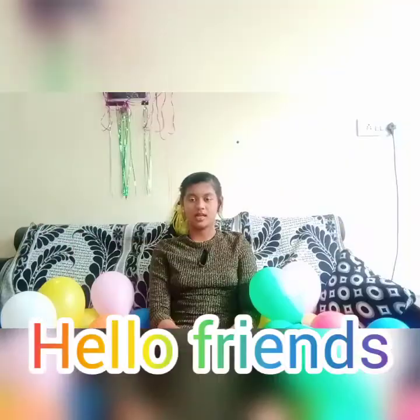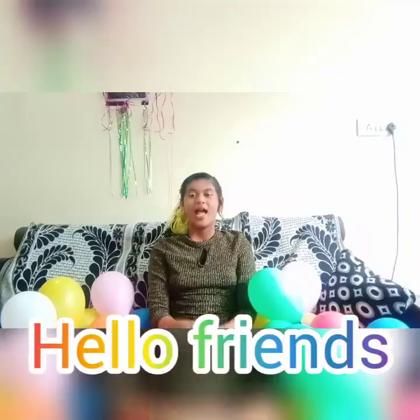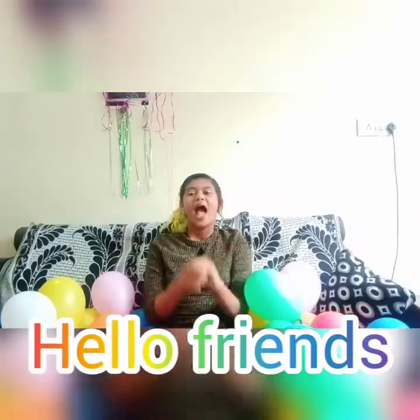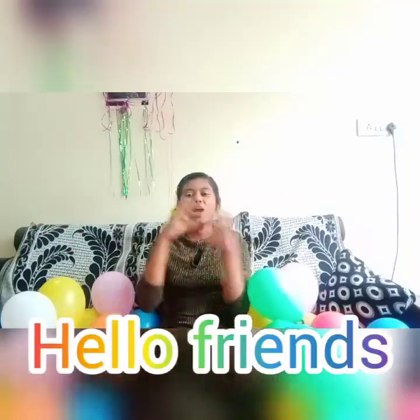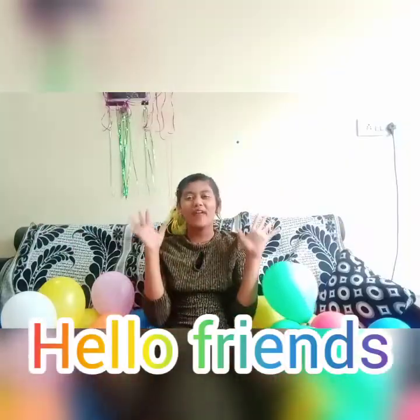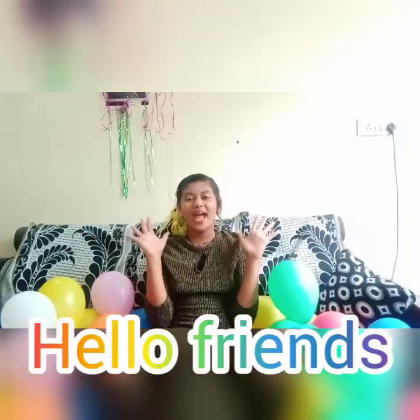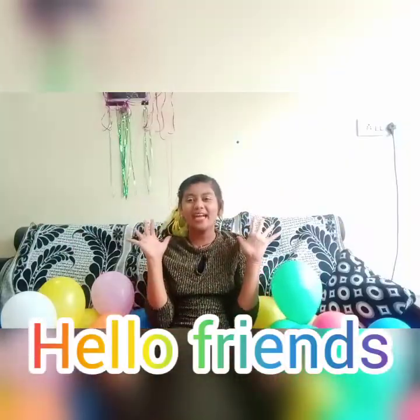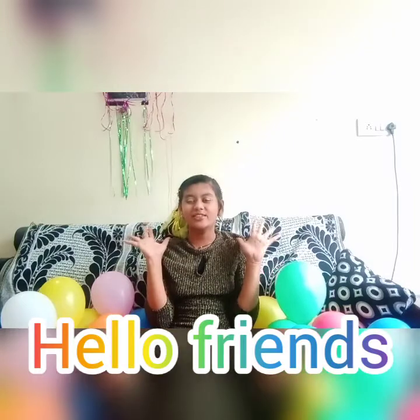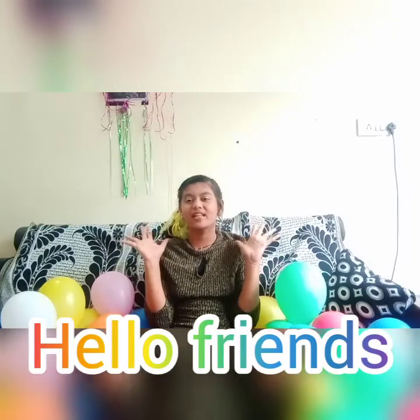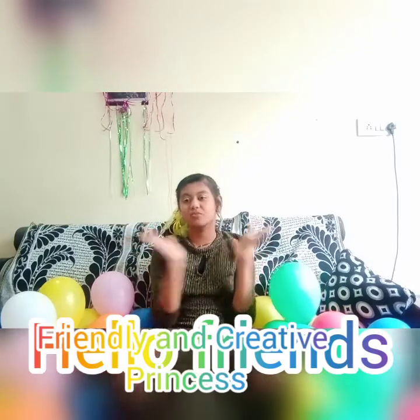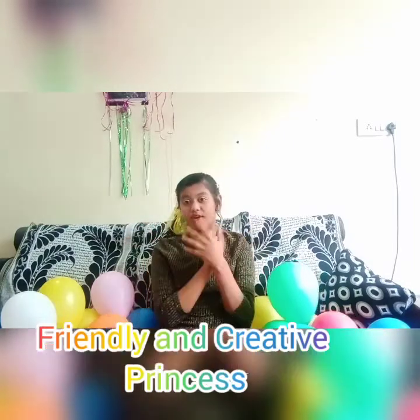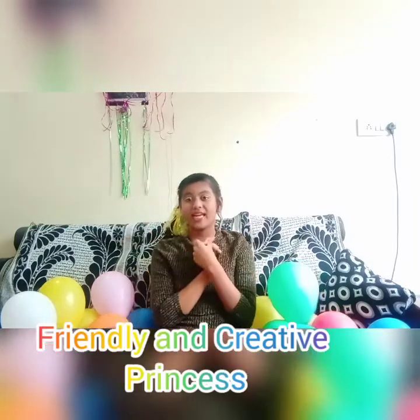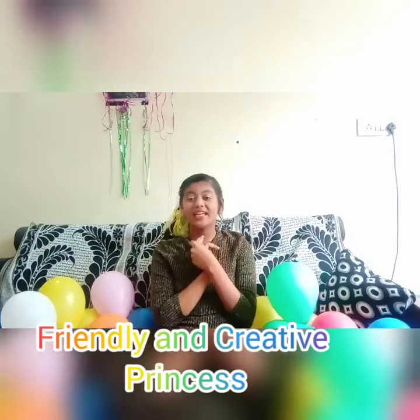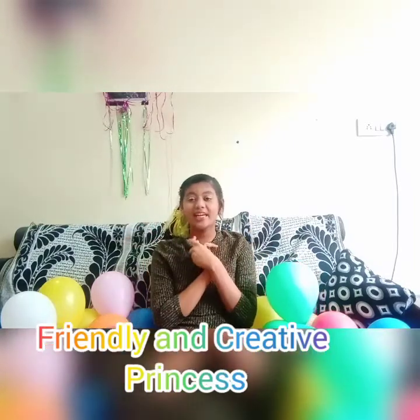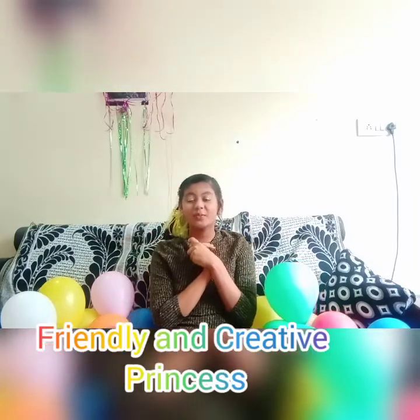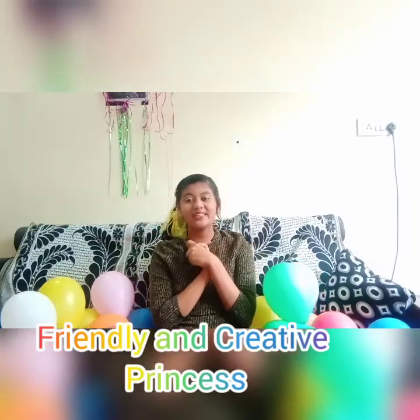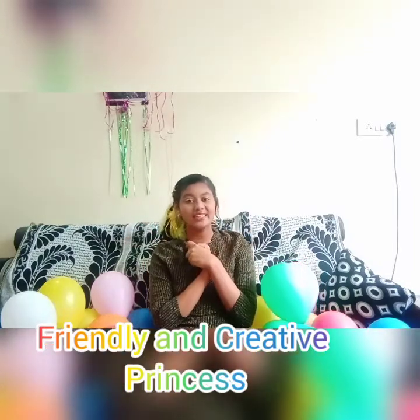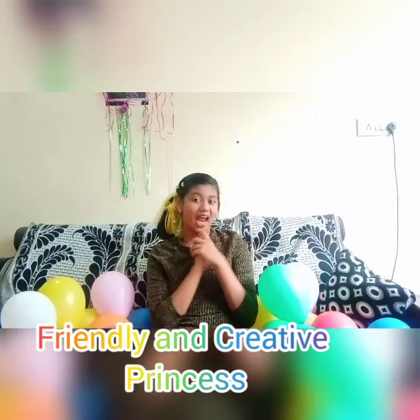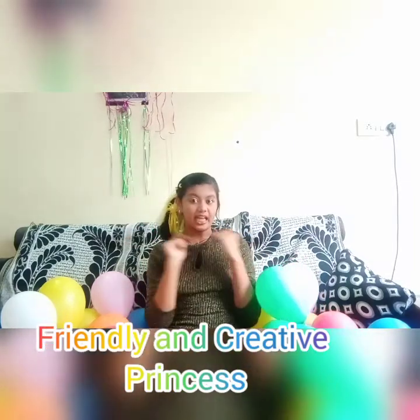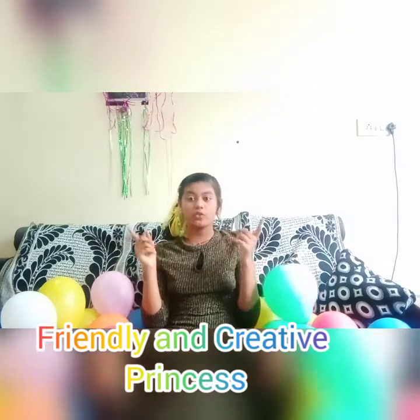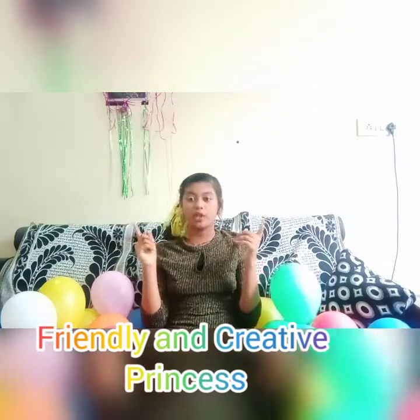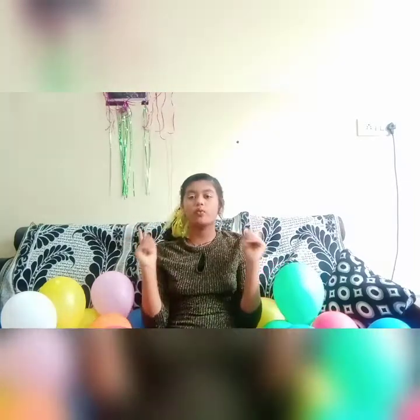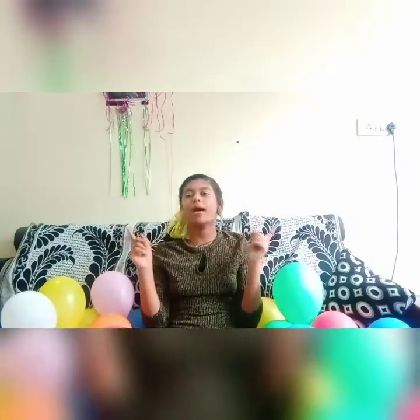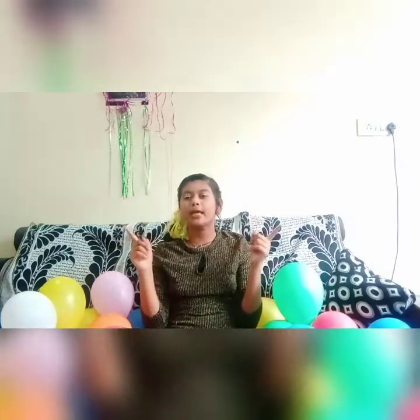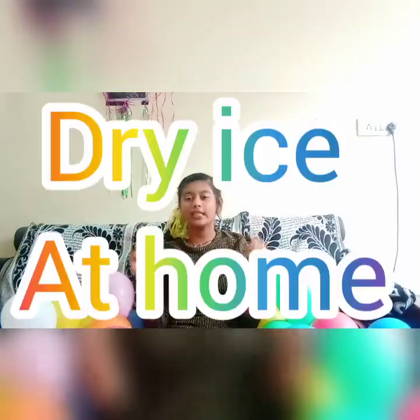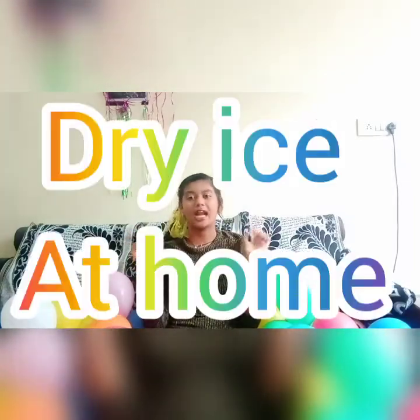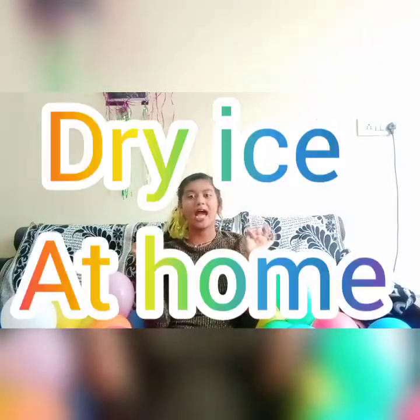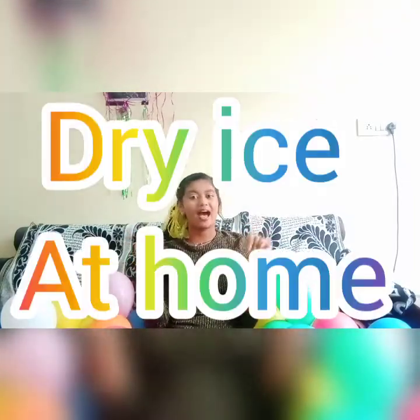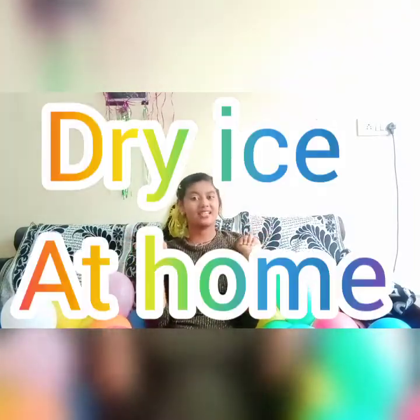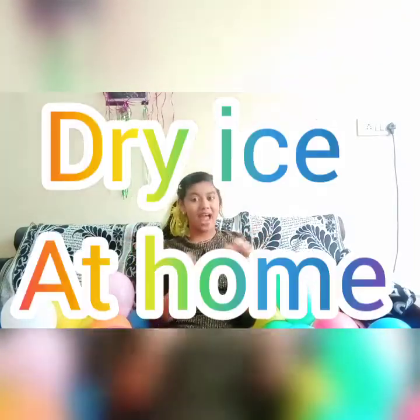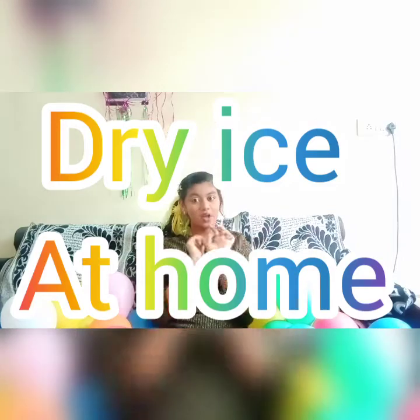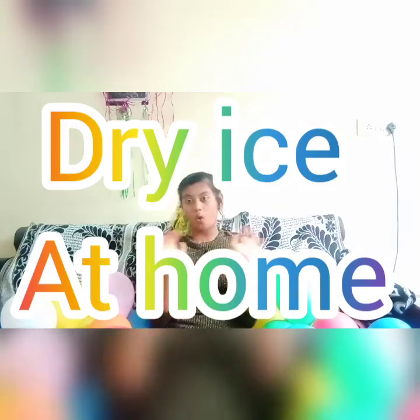Hello friends, welcome to Friendly and Creative Princess, and in this video we are making dry ice at home.